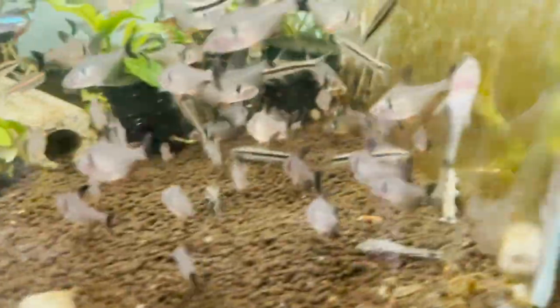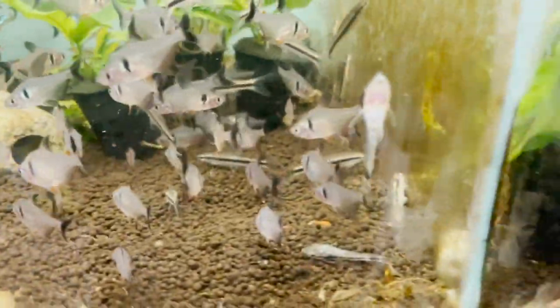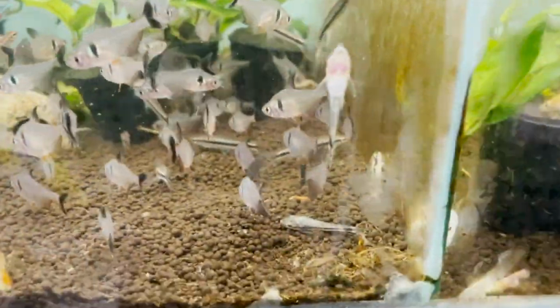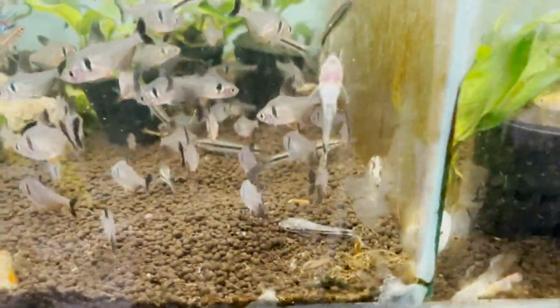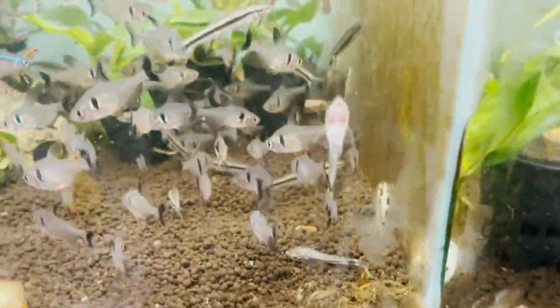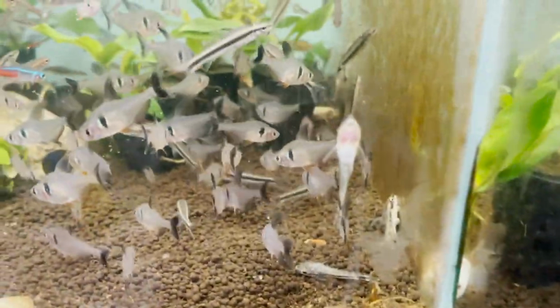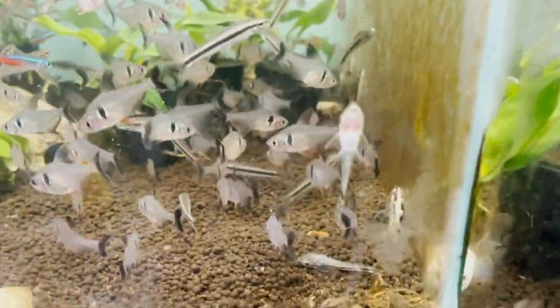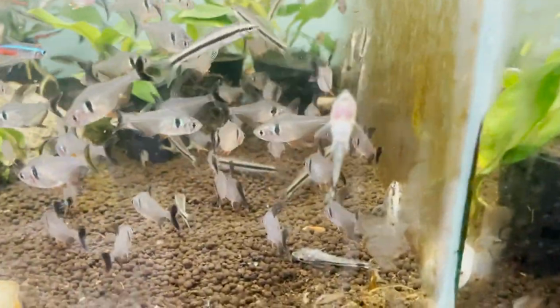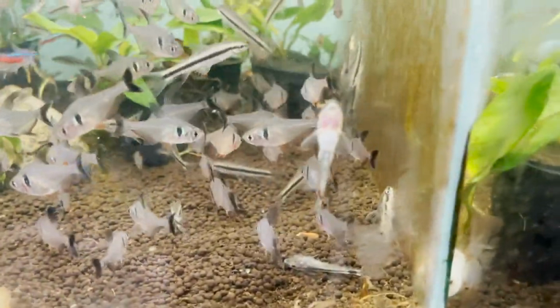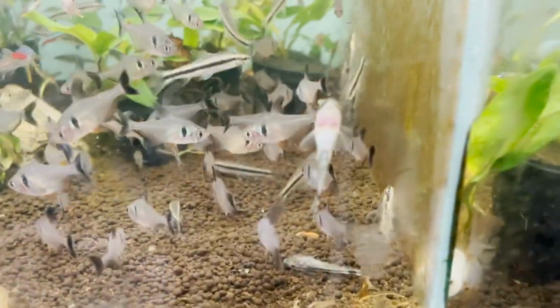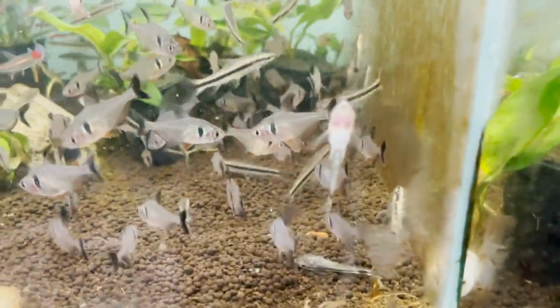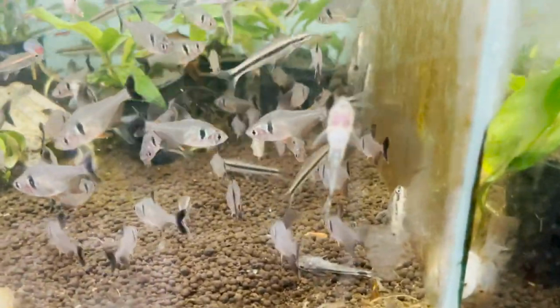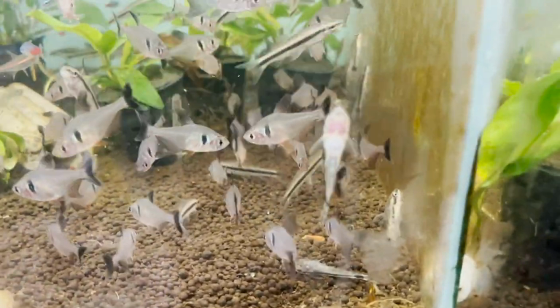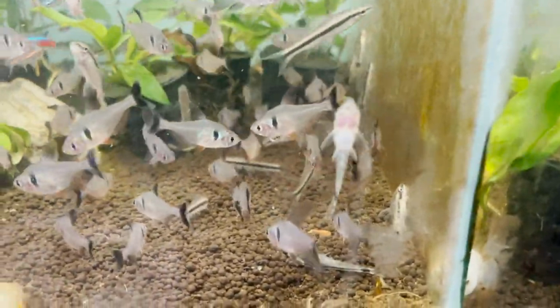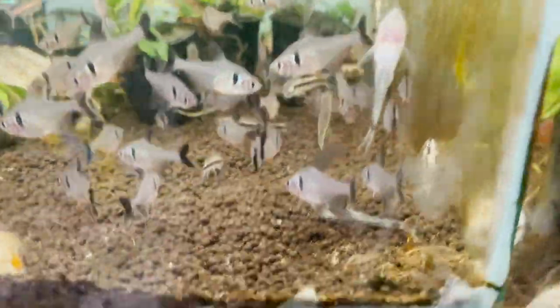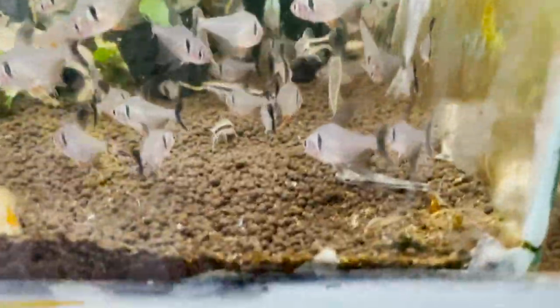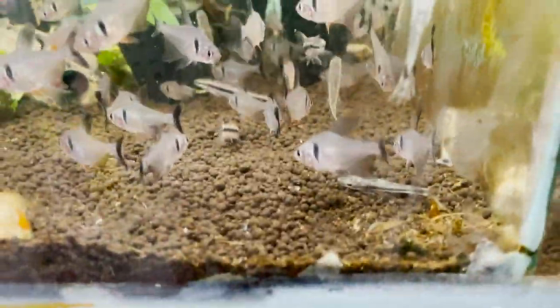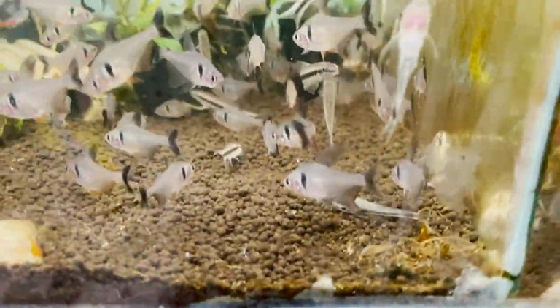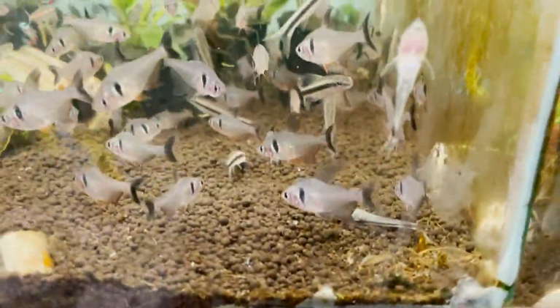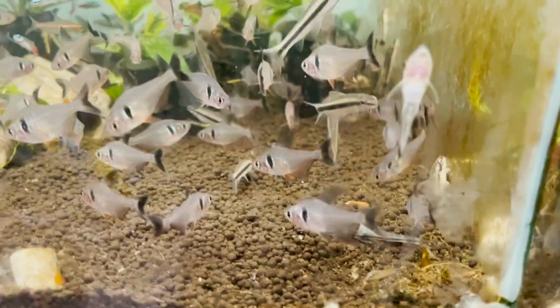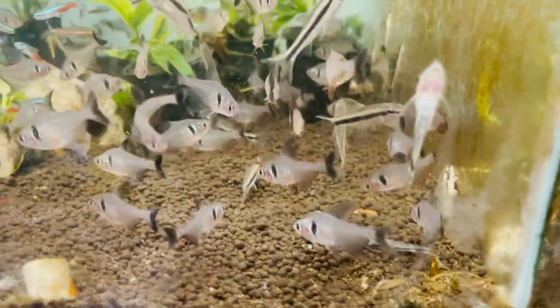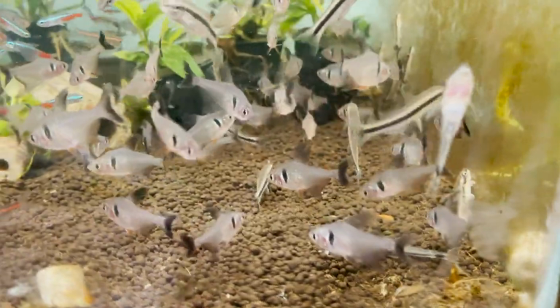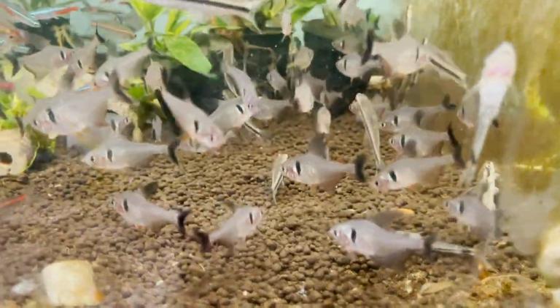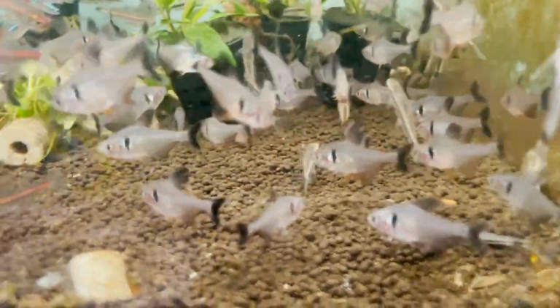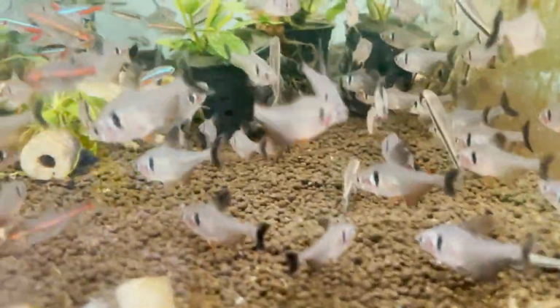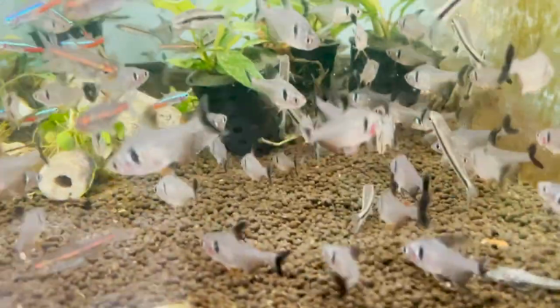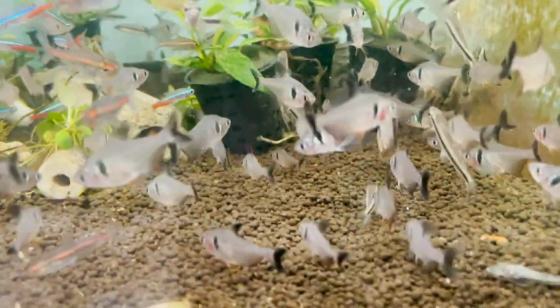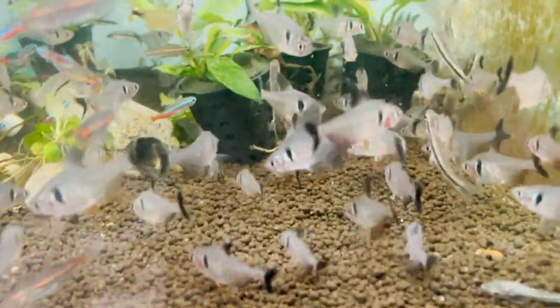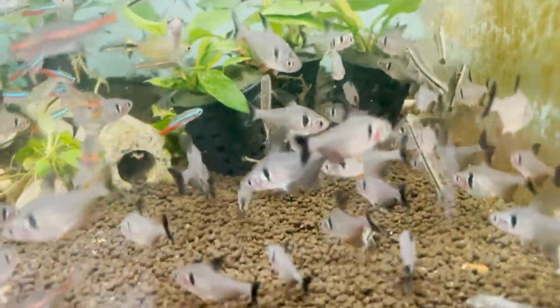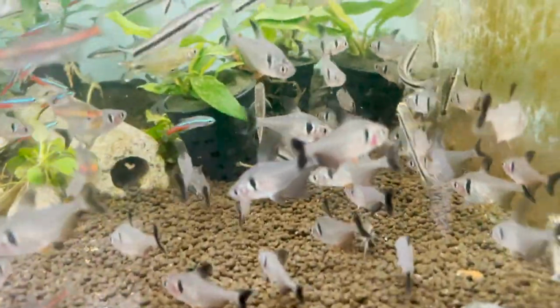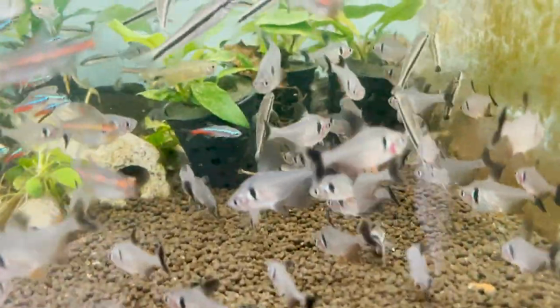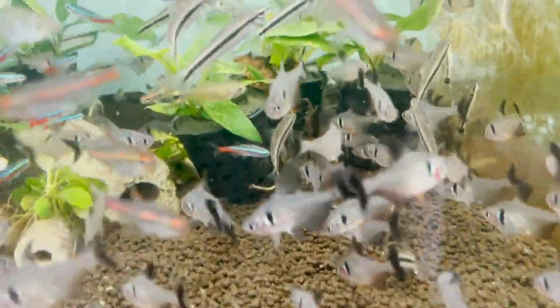Otocinclus. Siamese algae eater. Black phantom tetra.